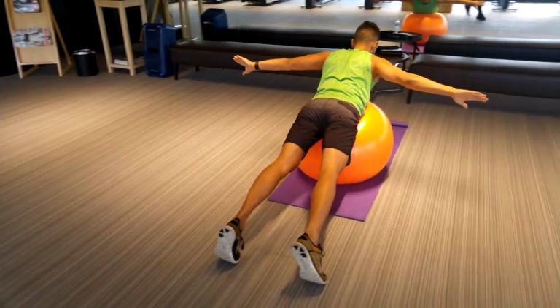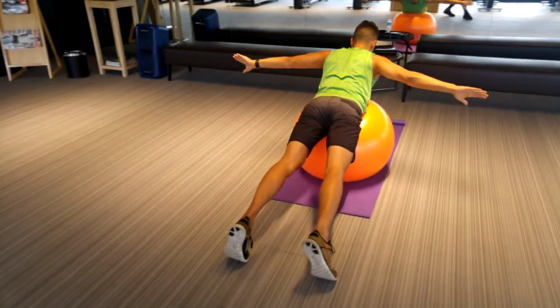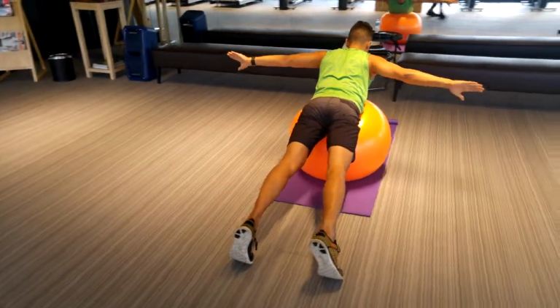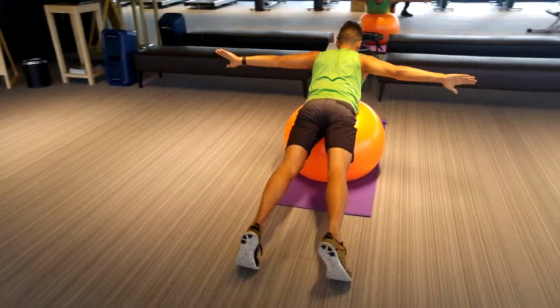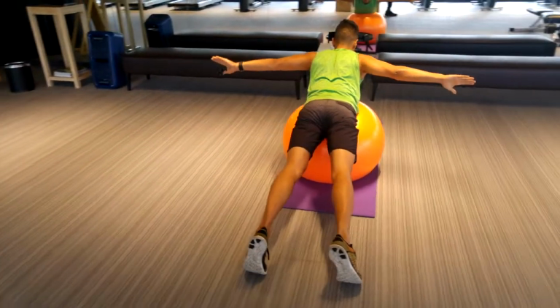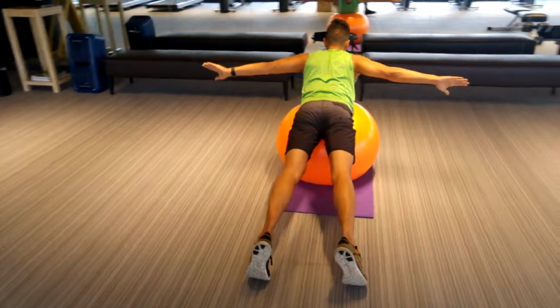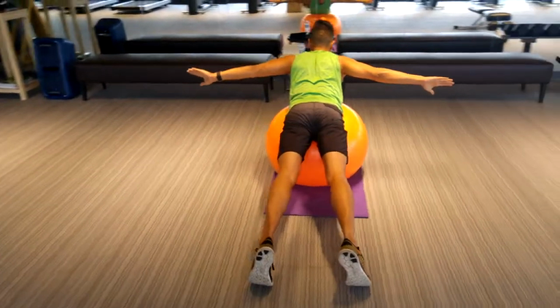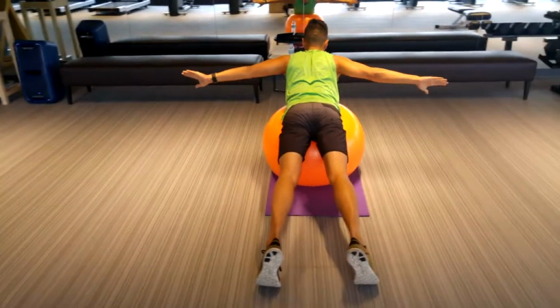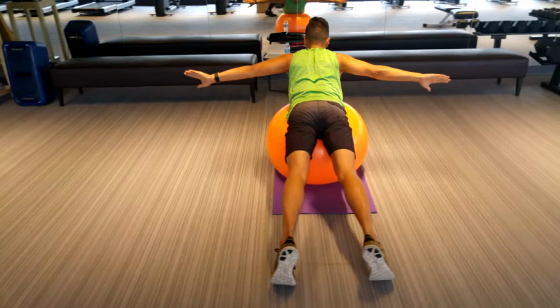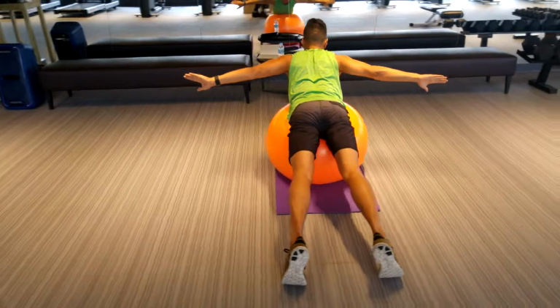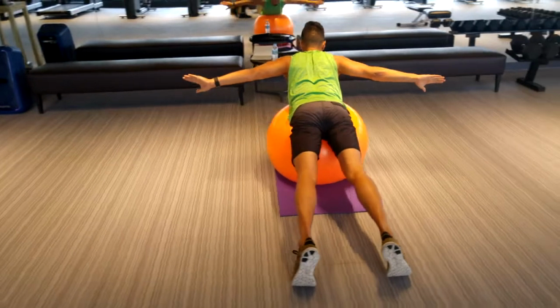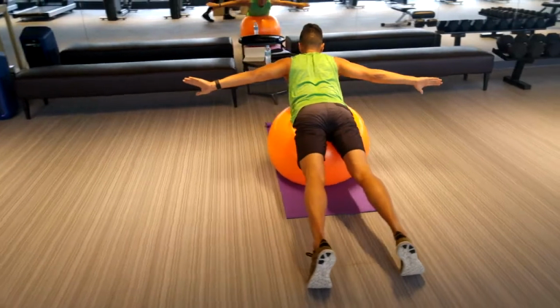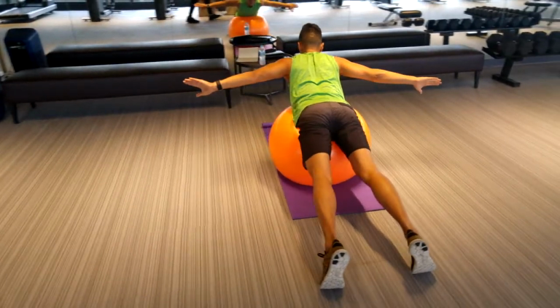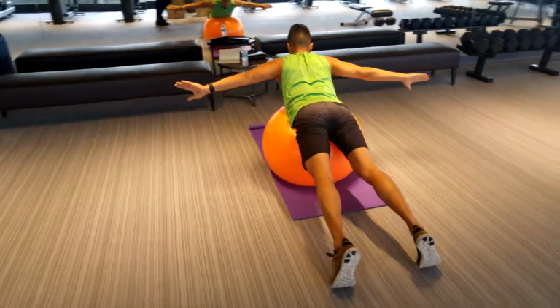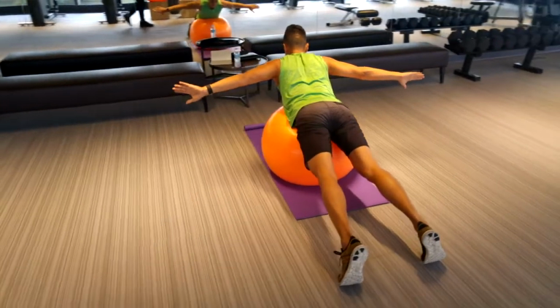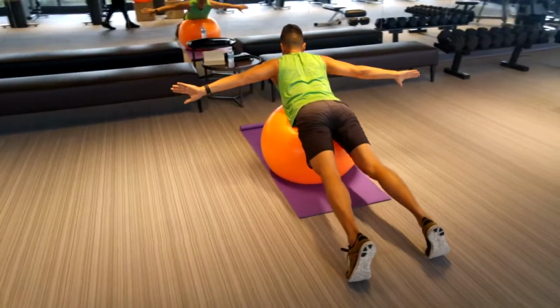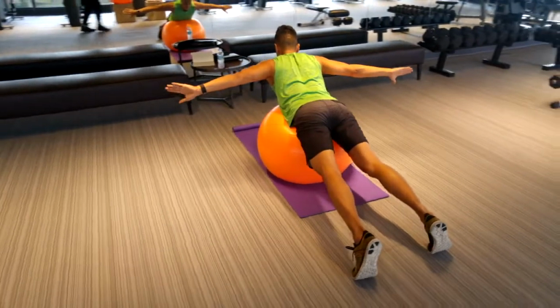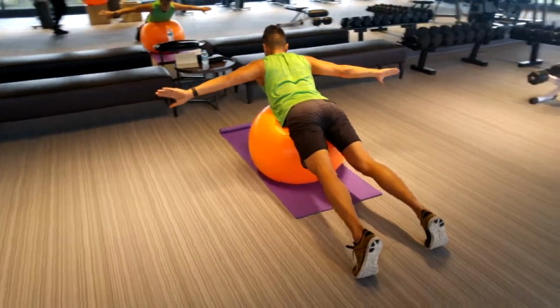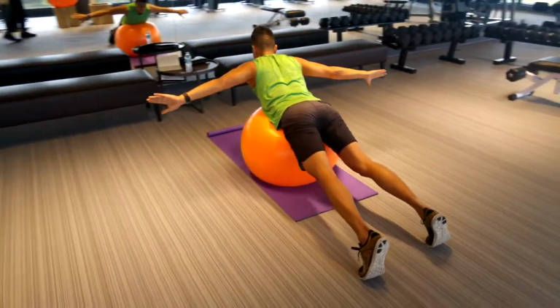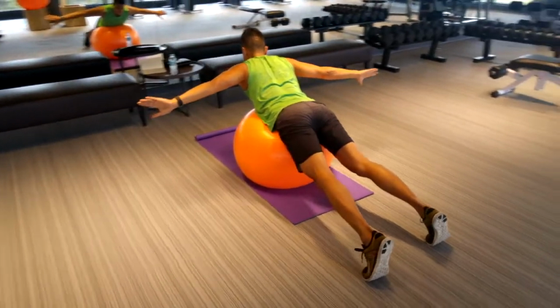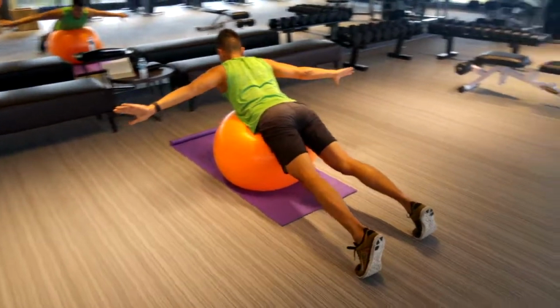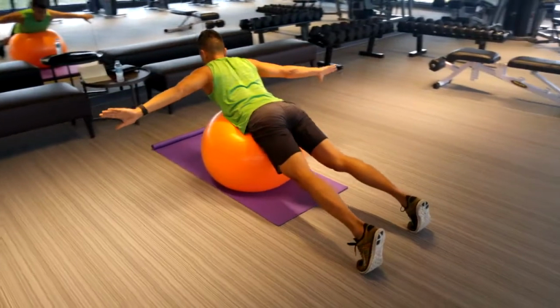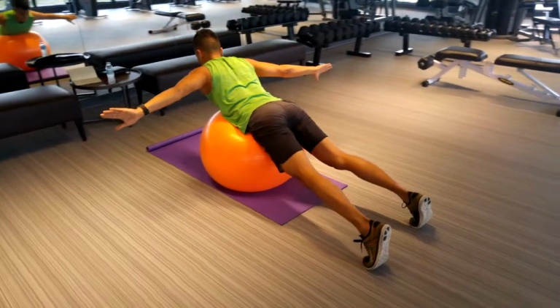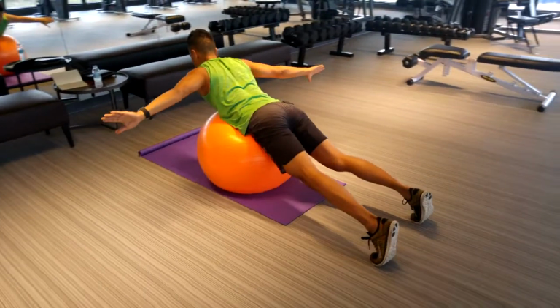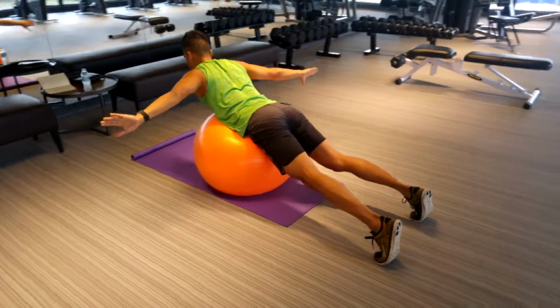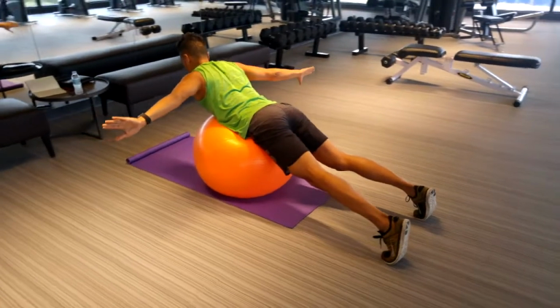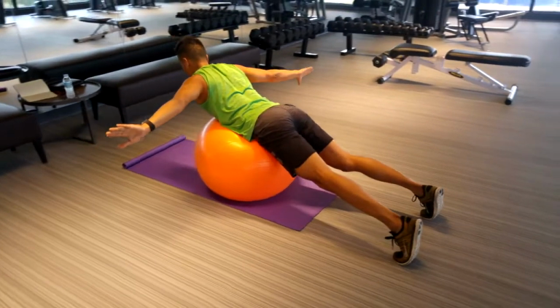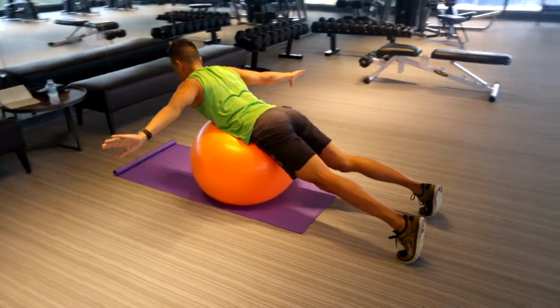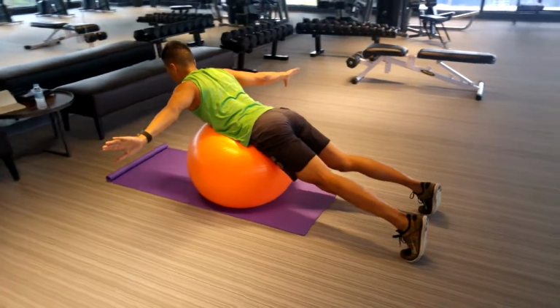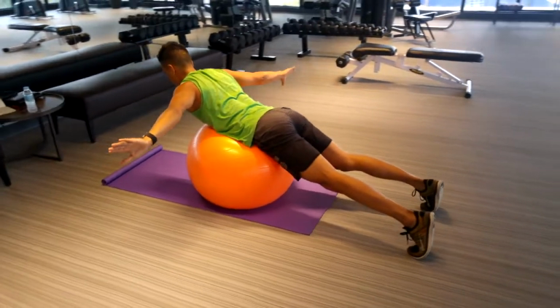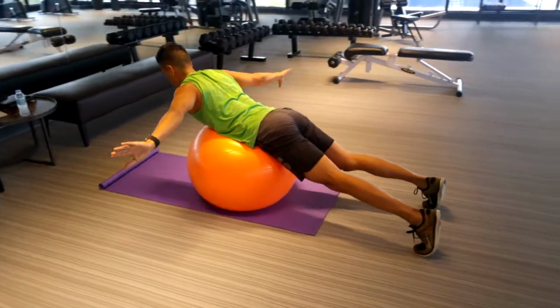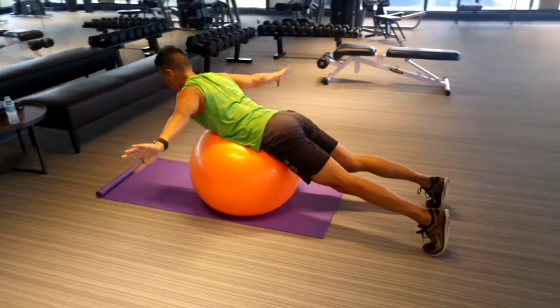Here we have the T Cobra. Really squeeze the shoulder blades together and lift your hands up as high as you can.